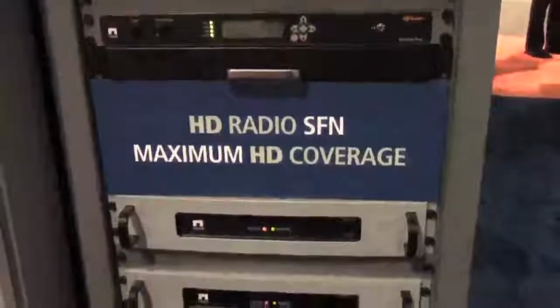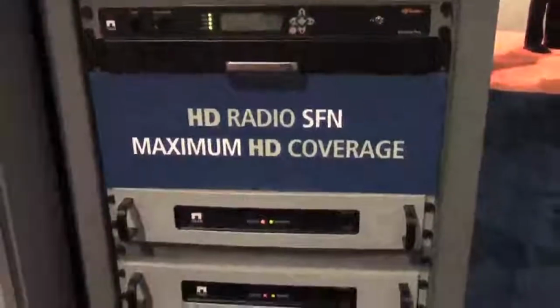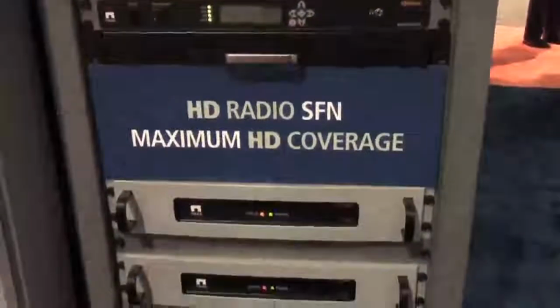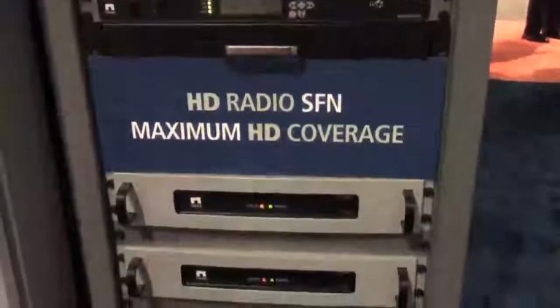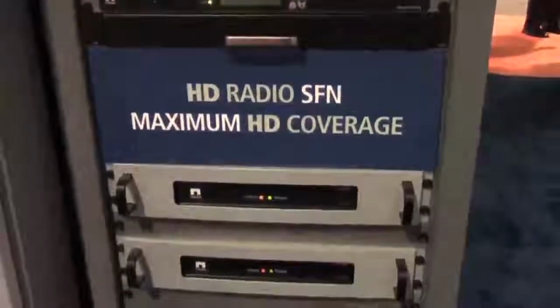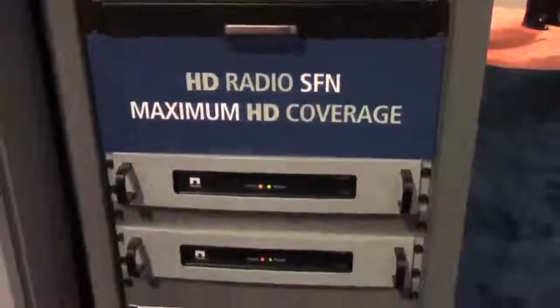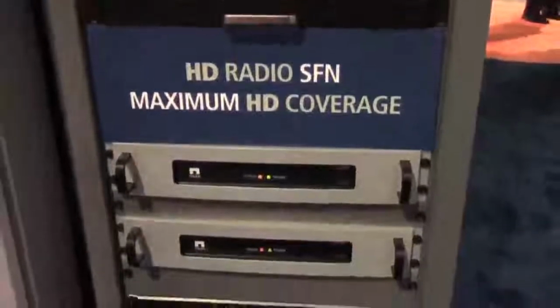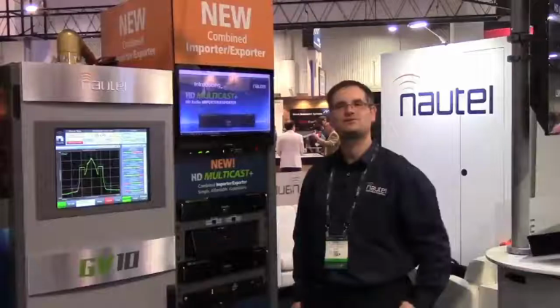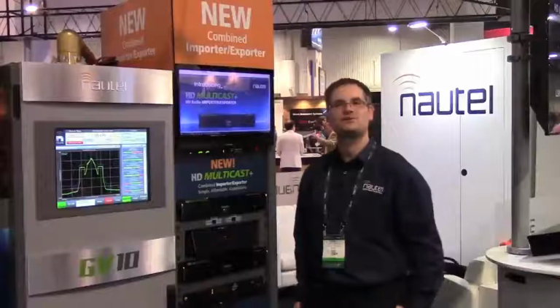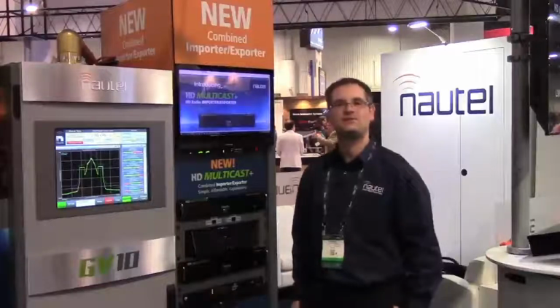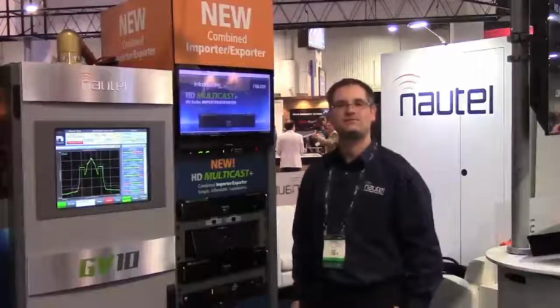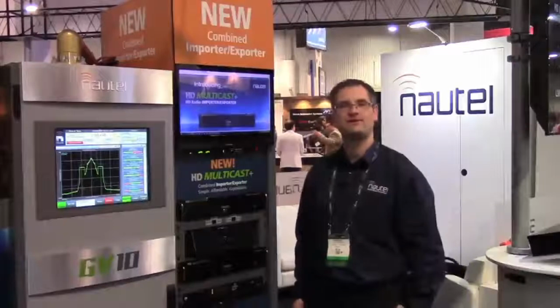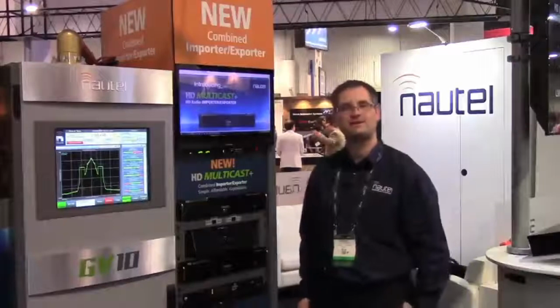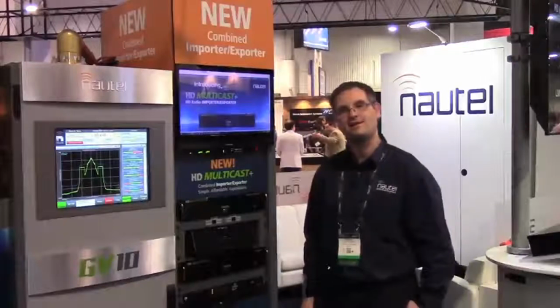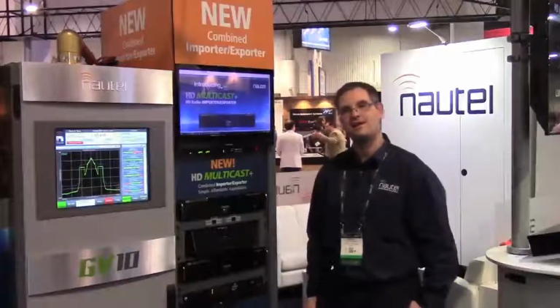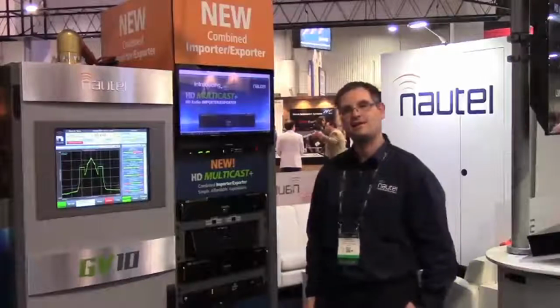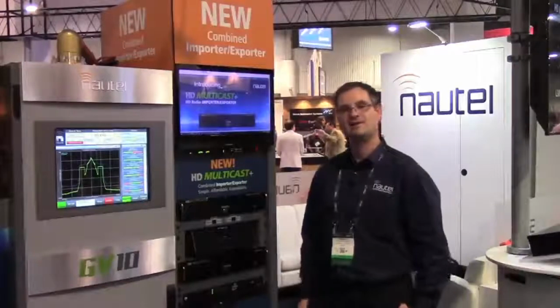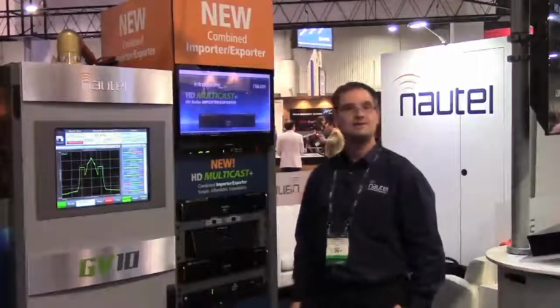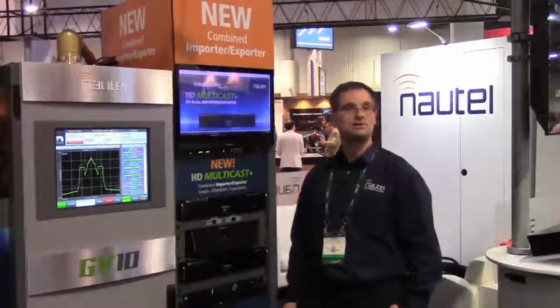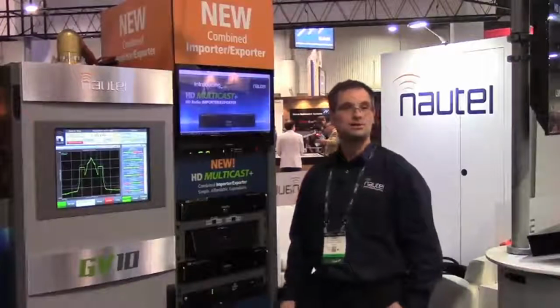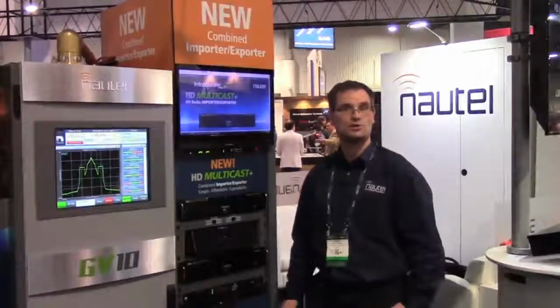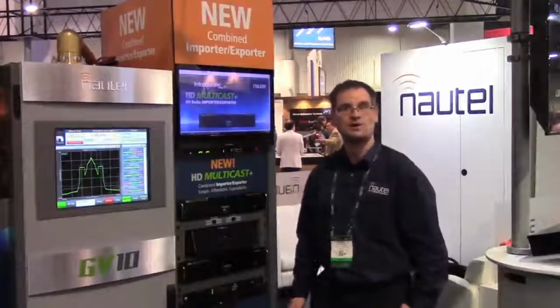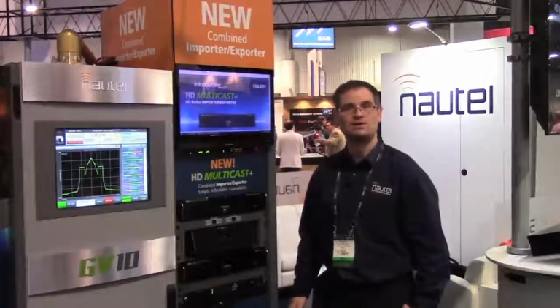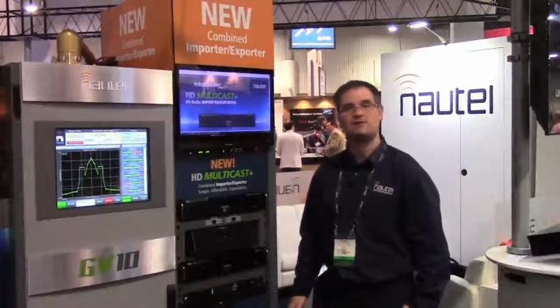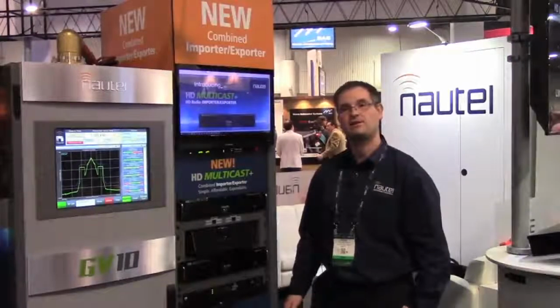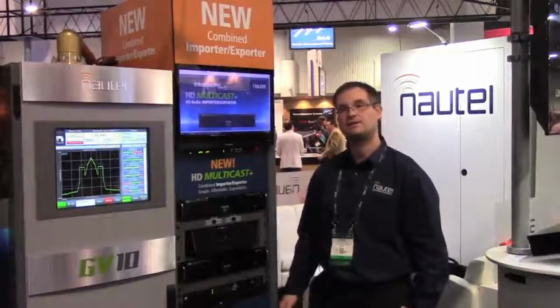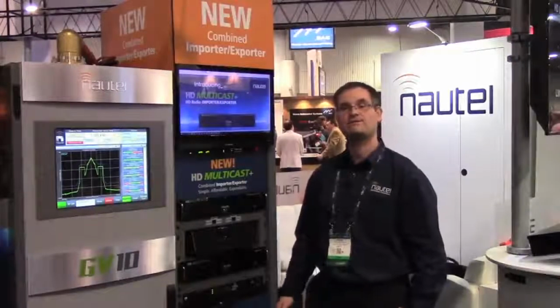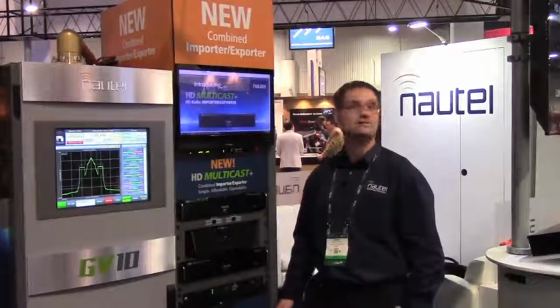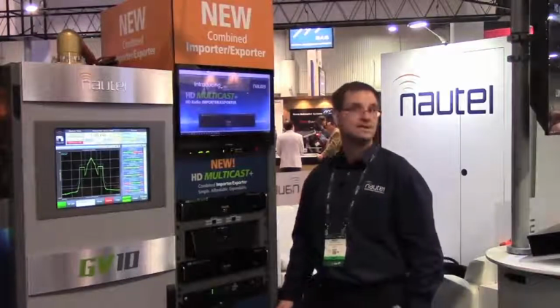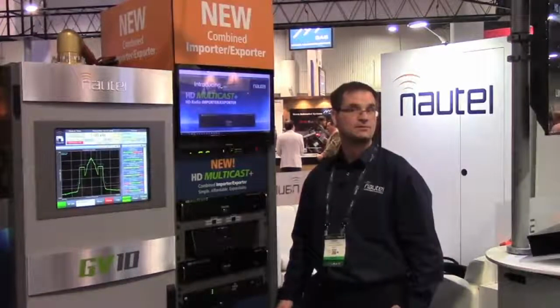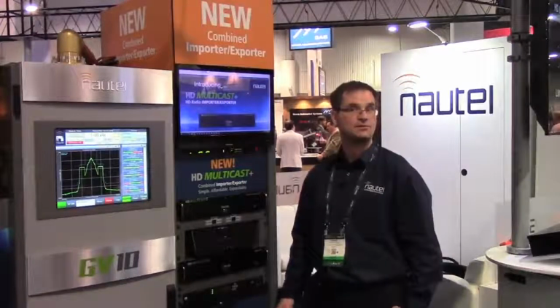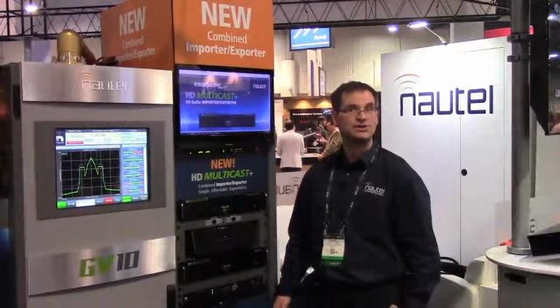Hello, my name is Phil Schmidt. I'm a research engineer here at Nautel and I'm glad to show to you our HD radio signal frequency network solution.